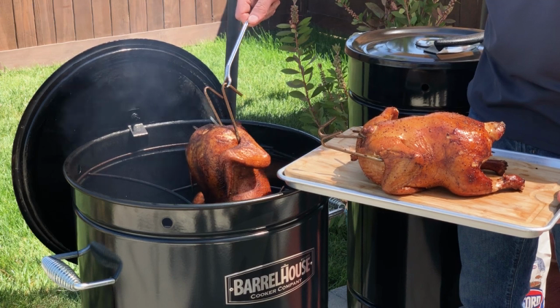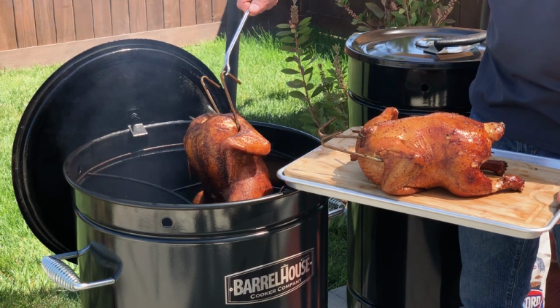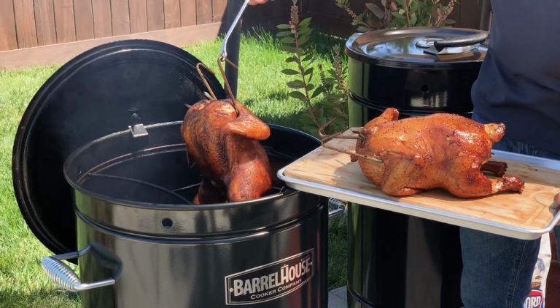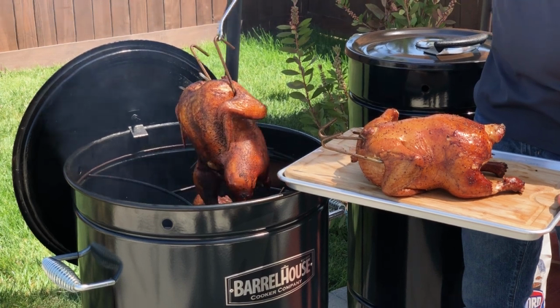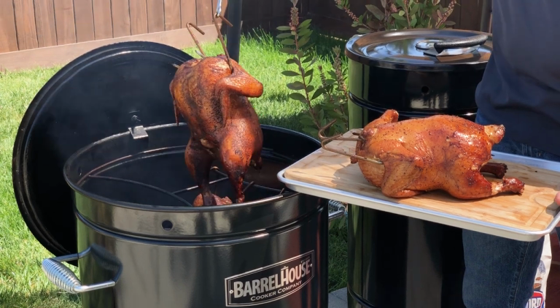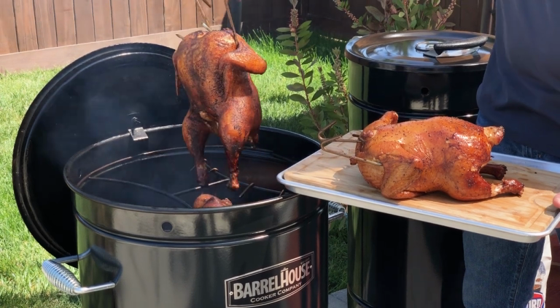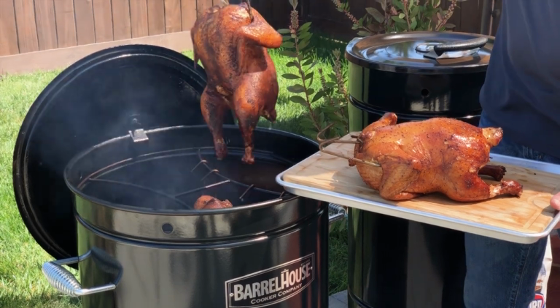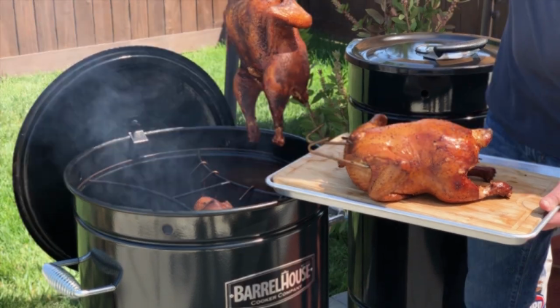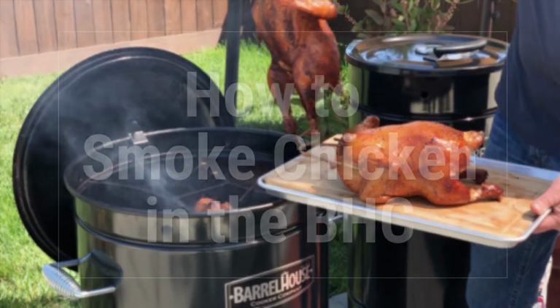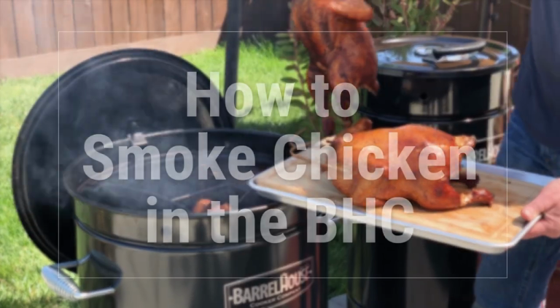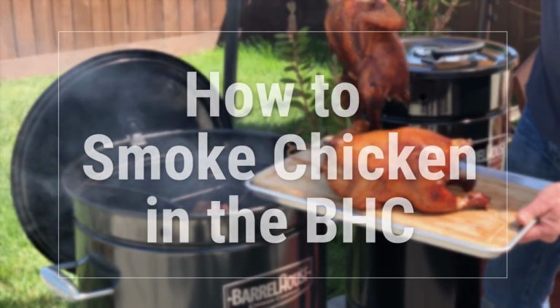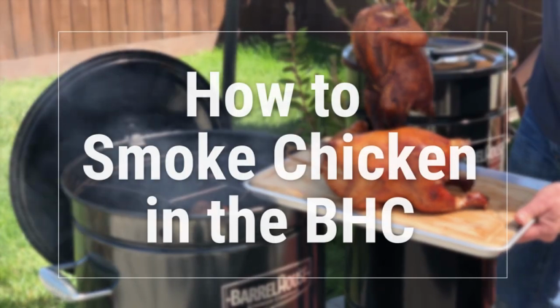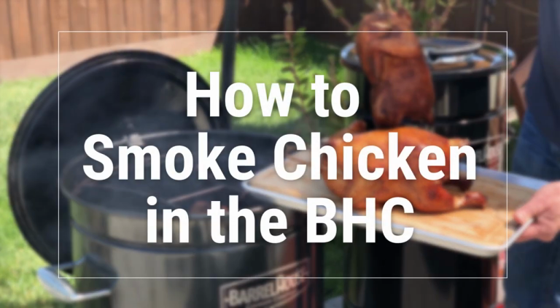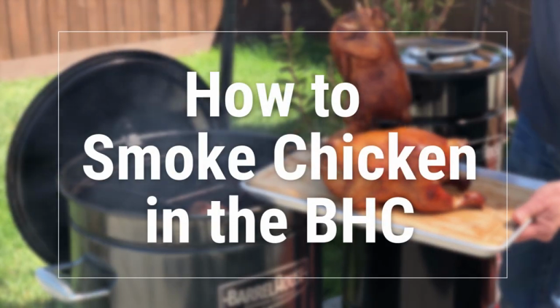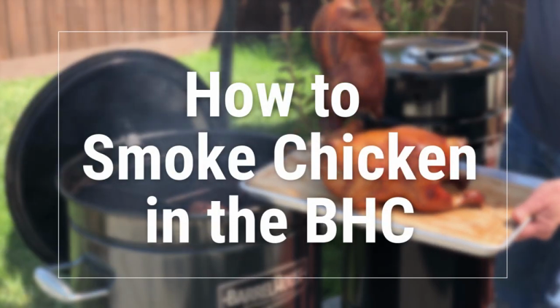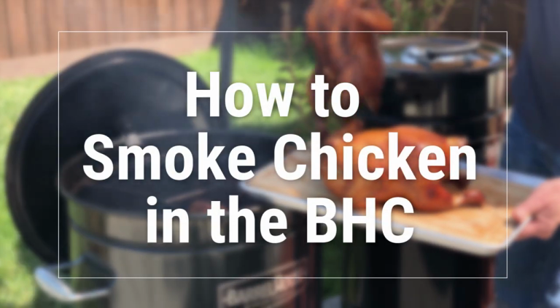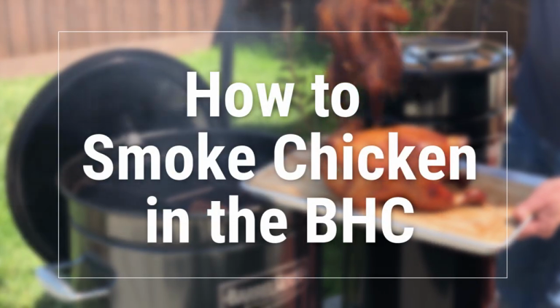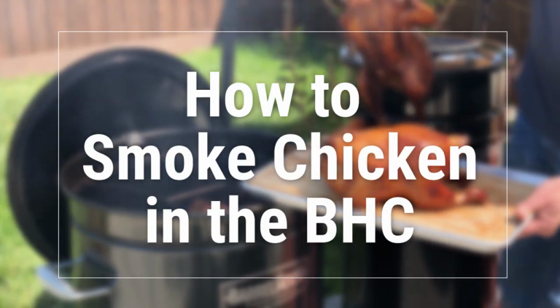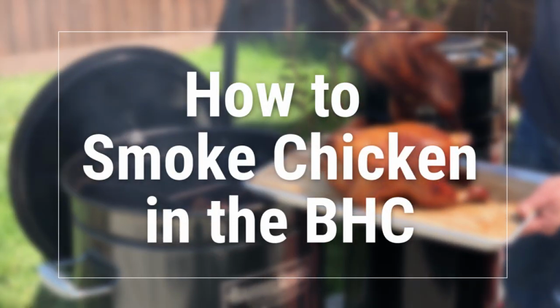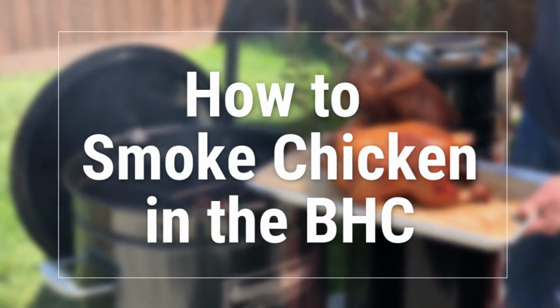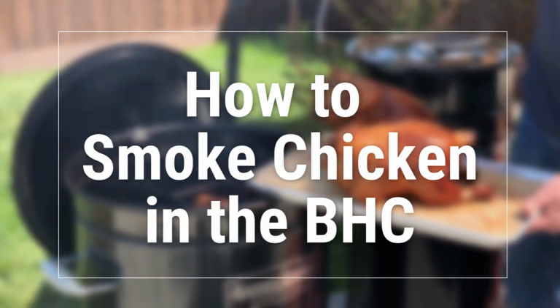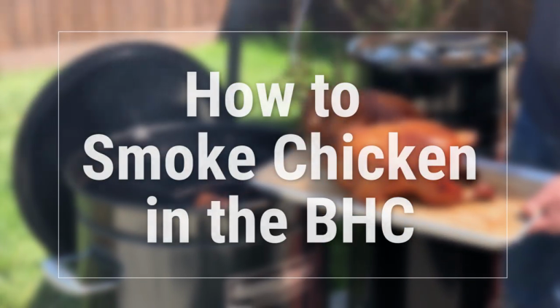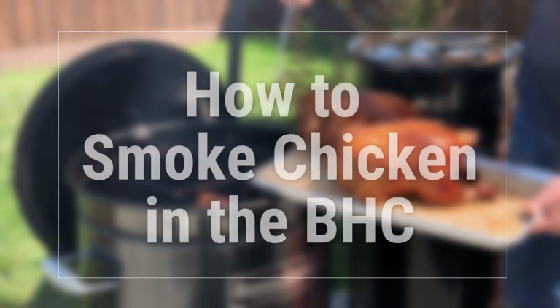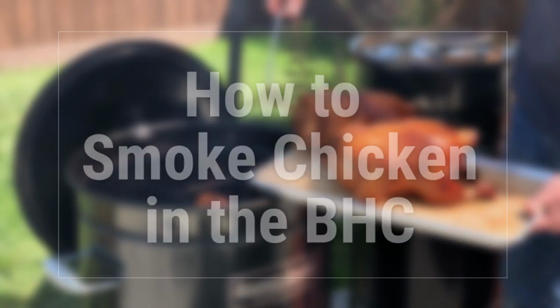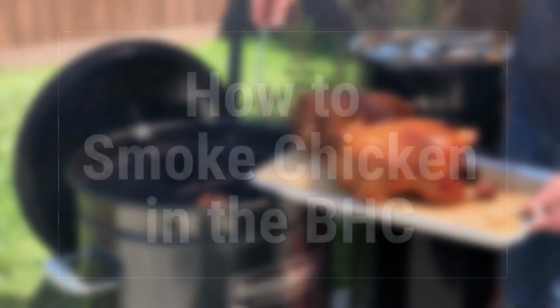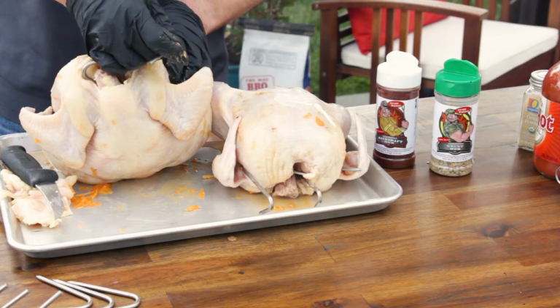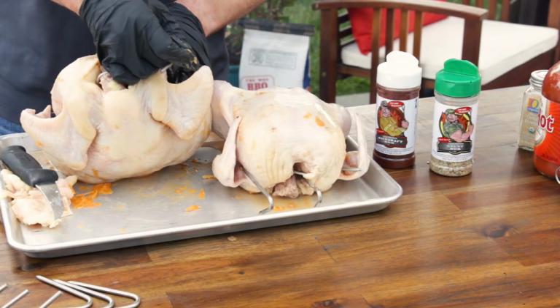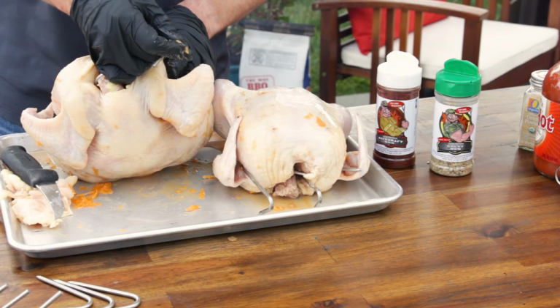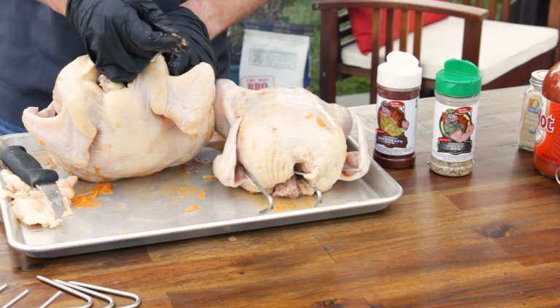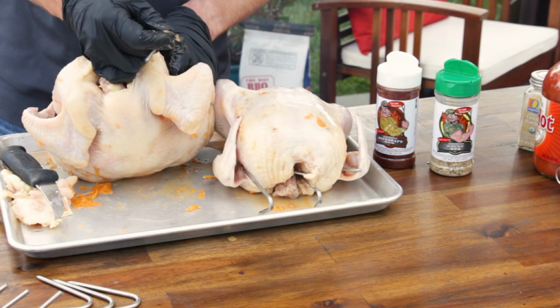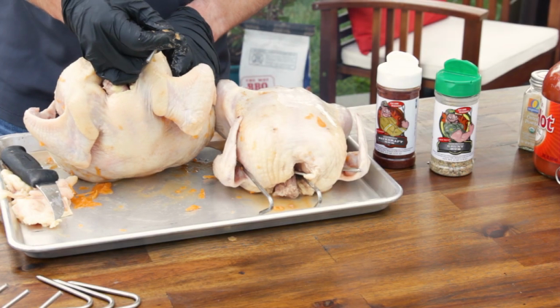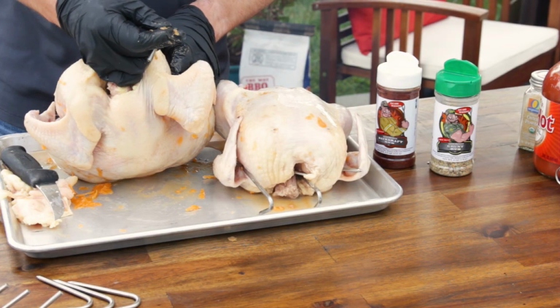Barrel House Cookers make some amazing chicken. The flavor and juiciness are truly second to none.